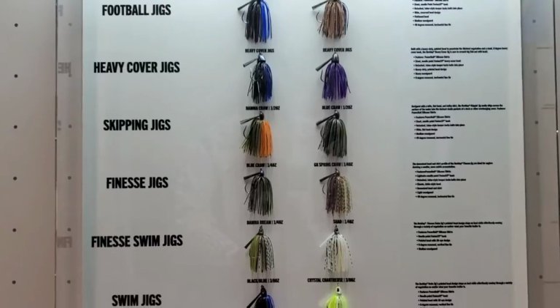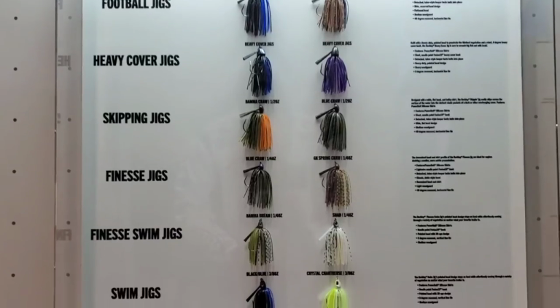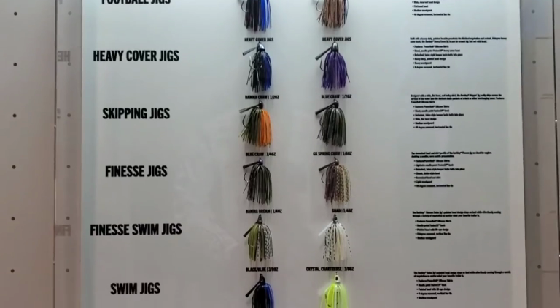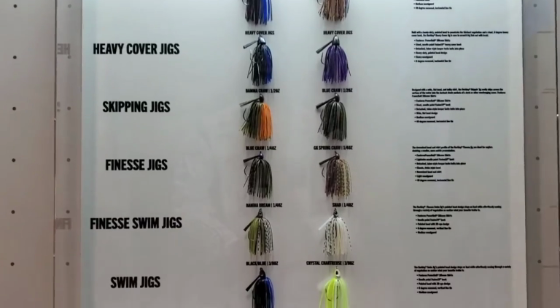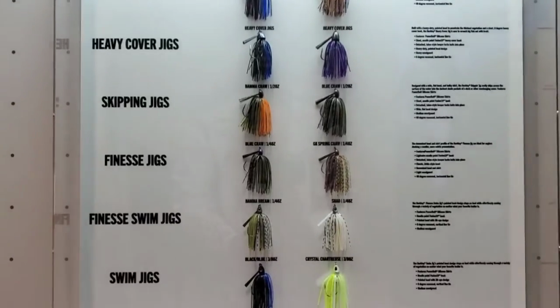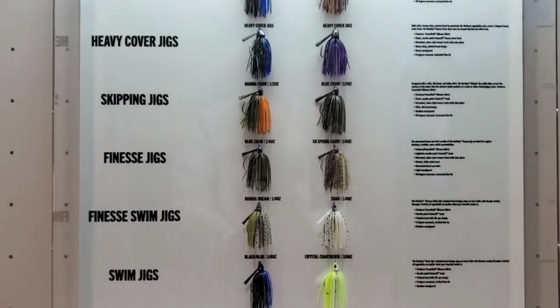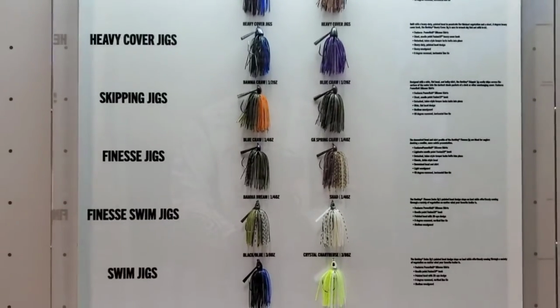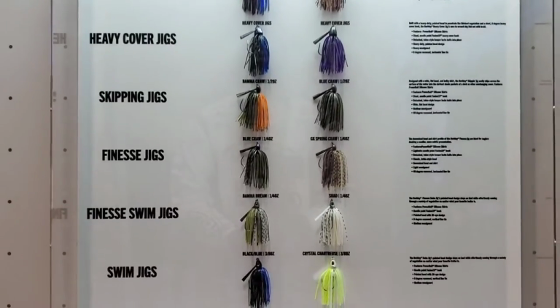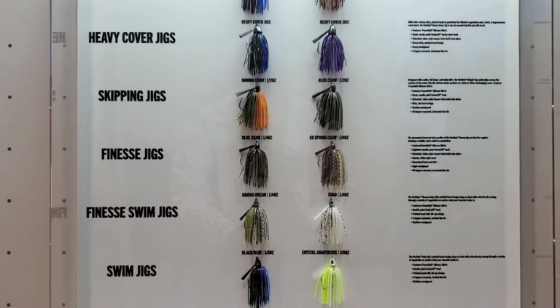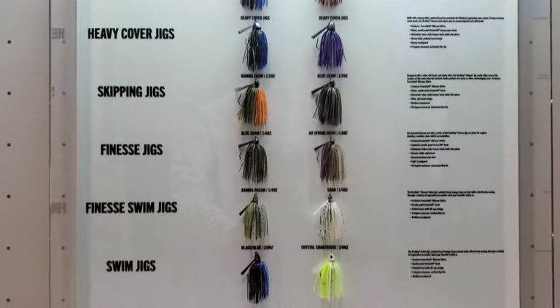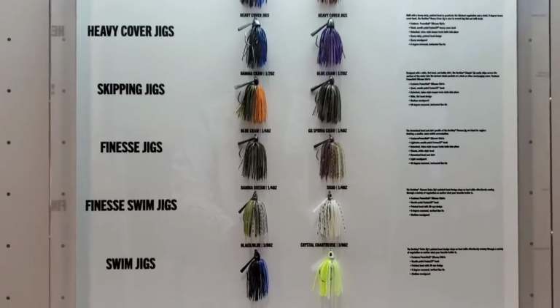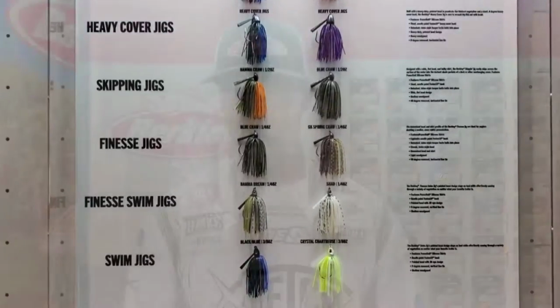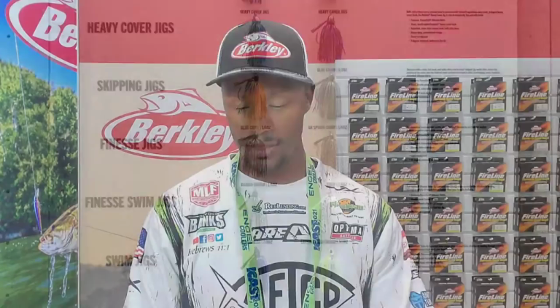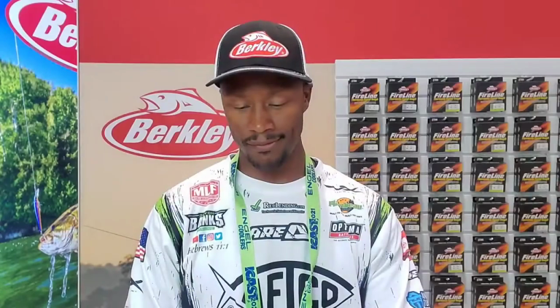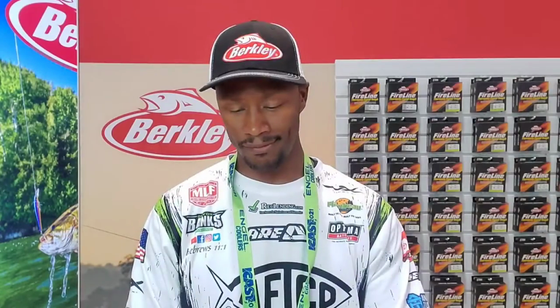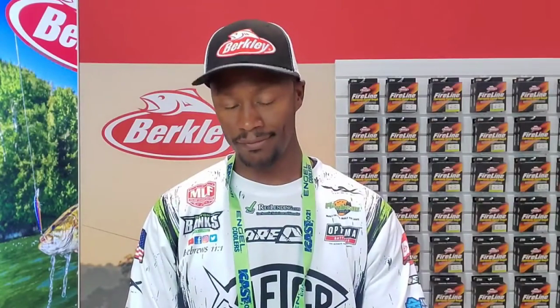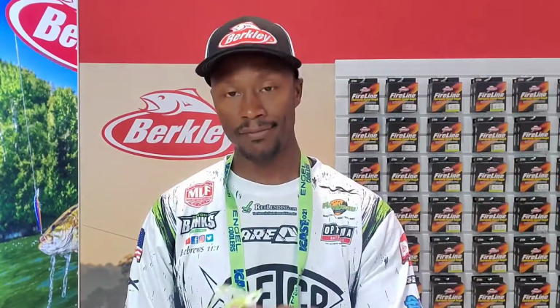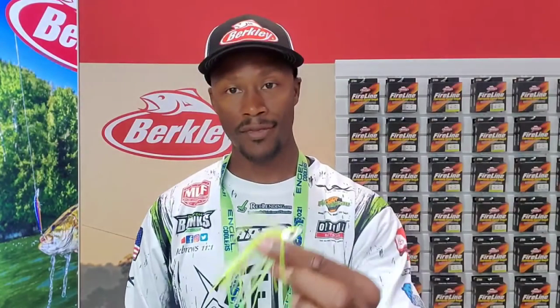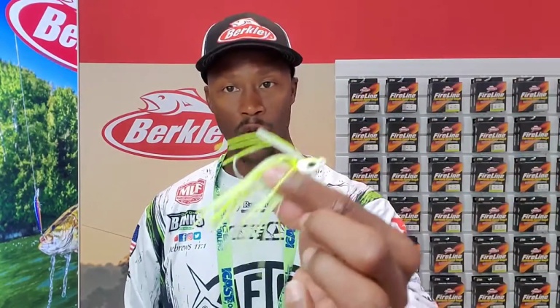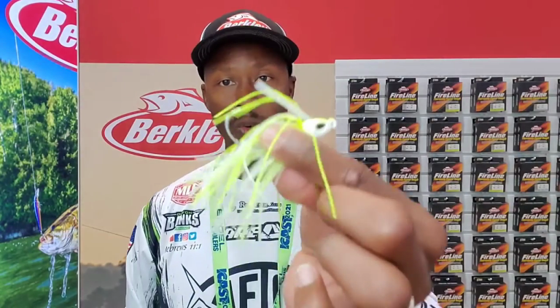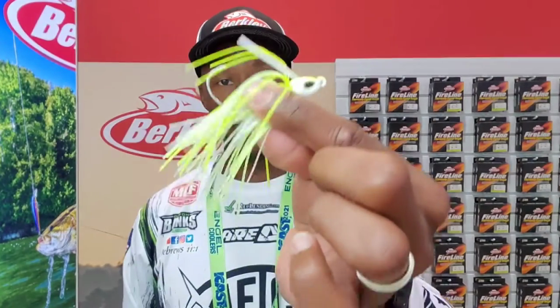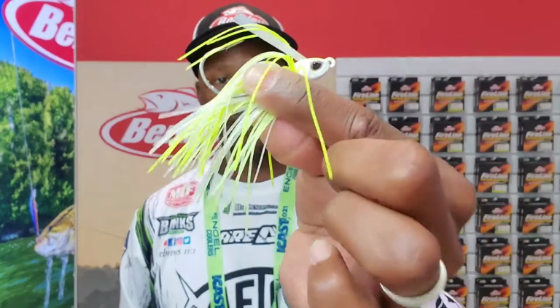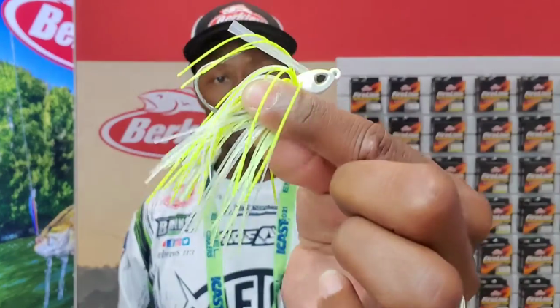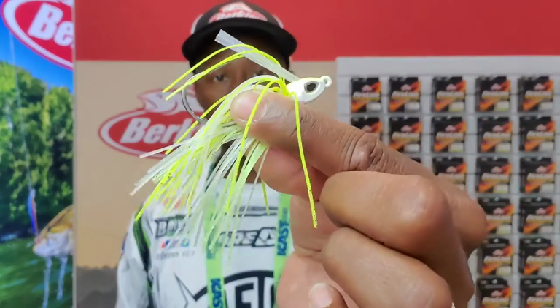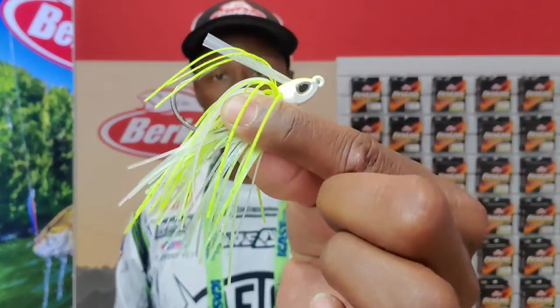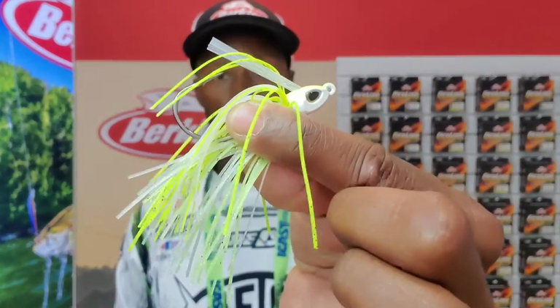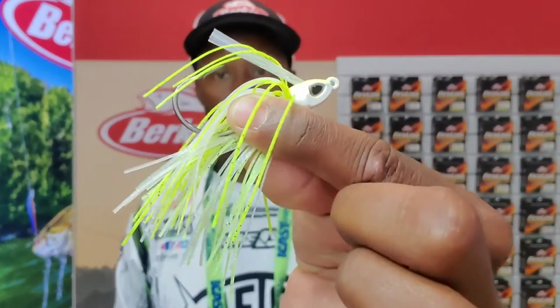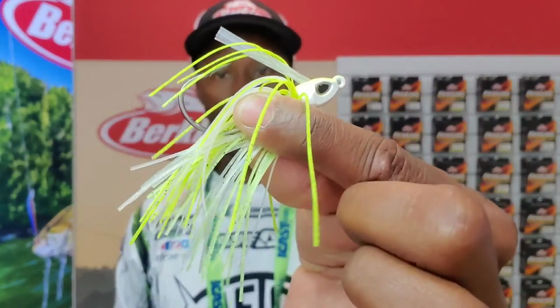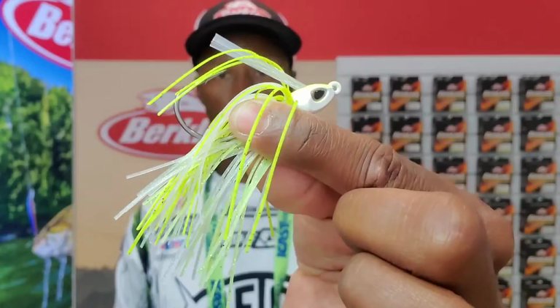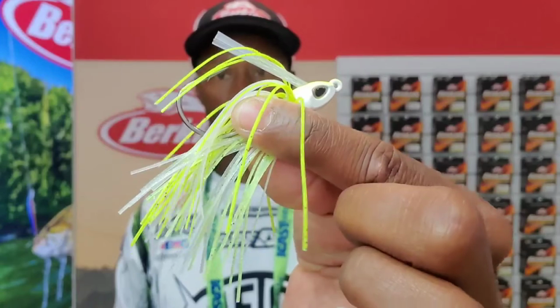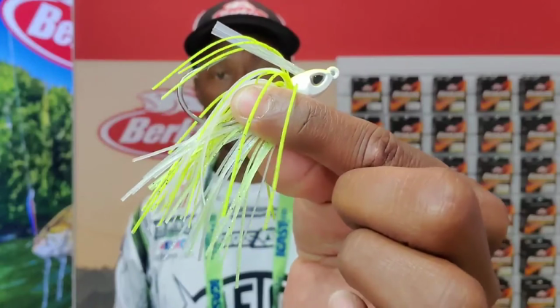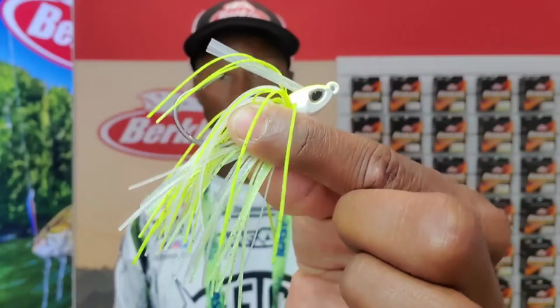So check out Berkley's new line of jigs with the infused Berkley PowerBait skirt.